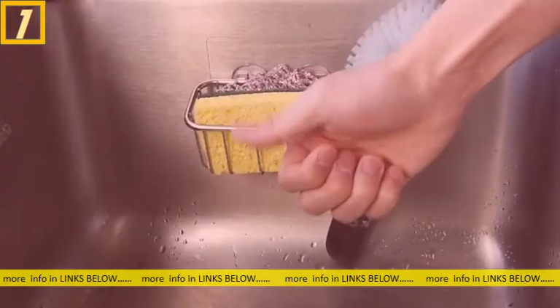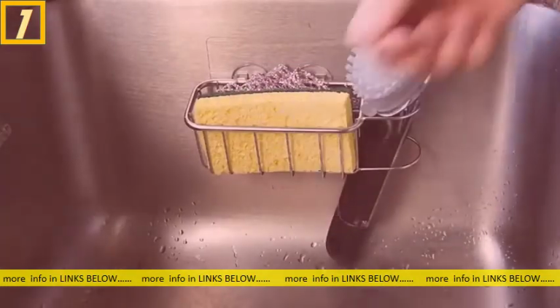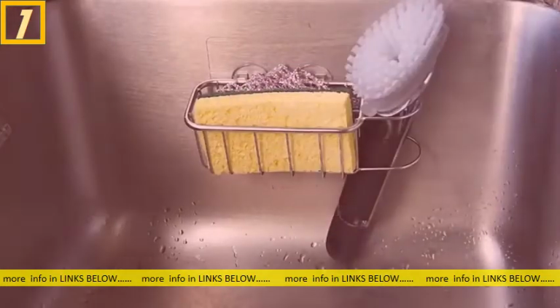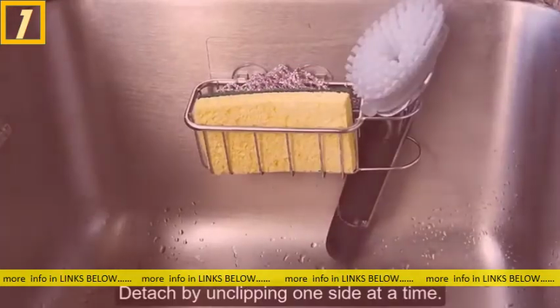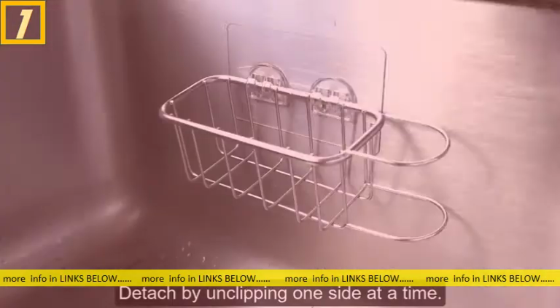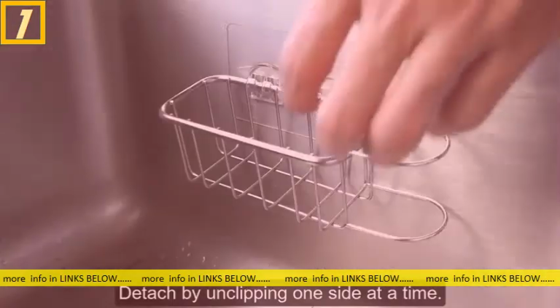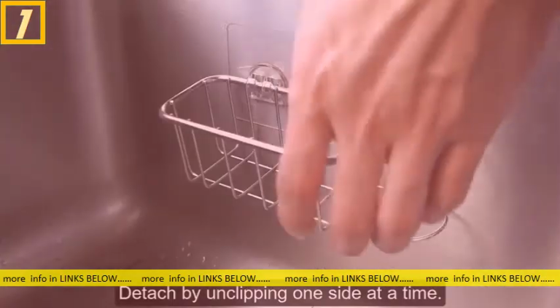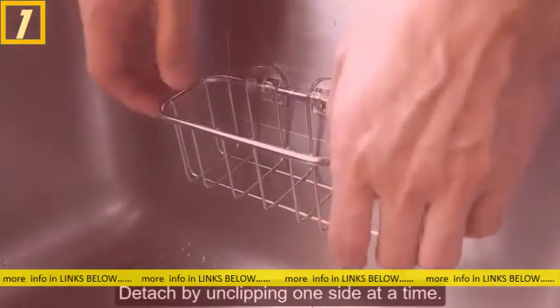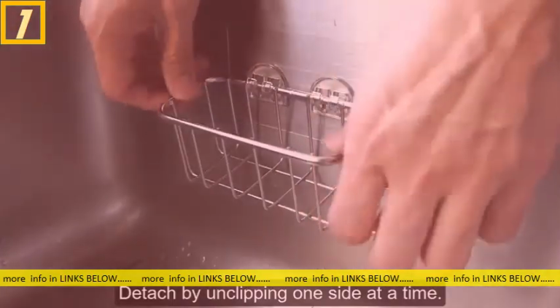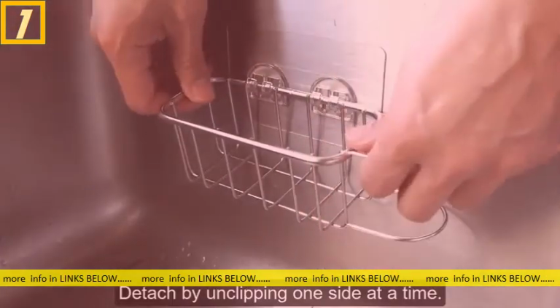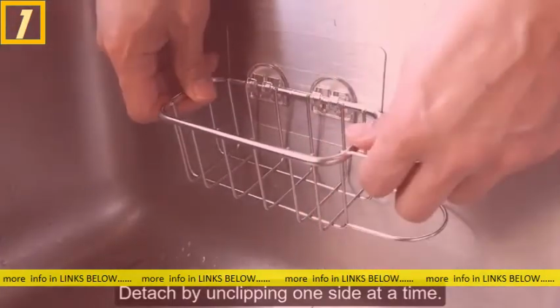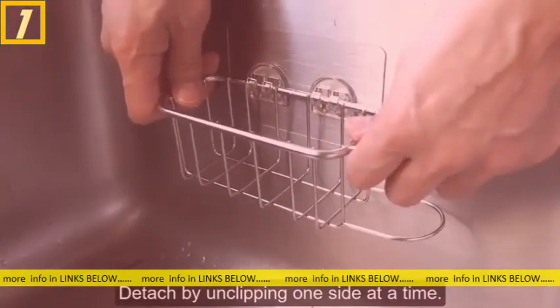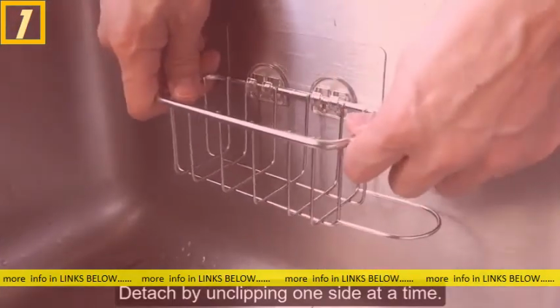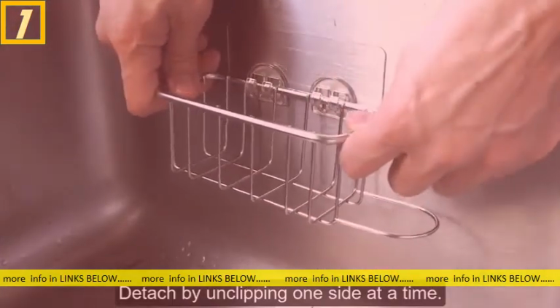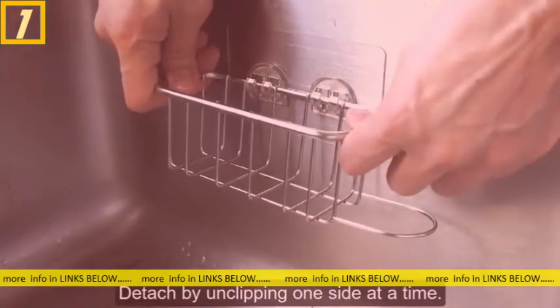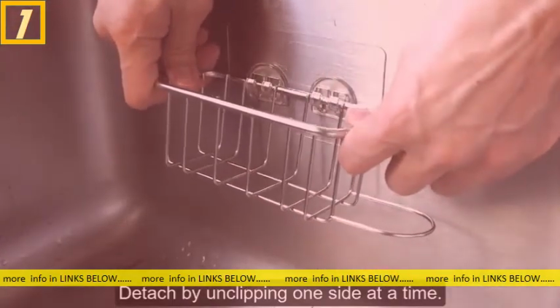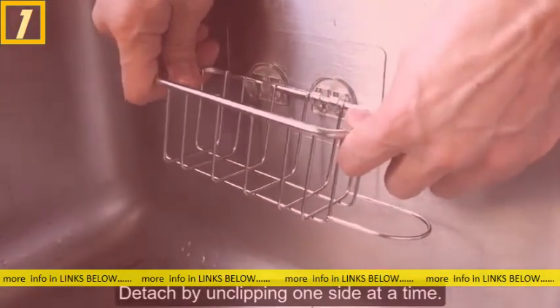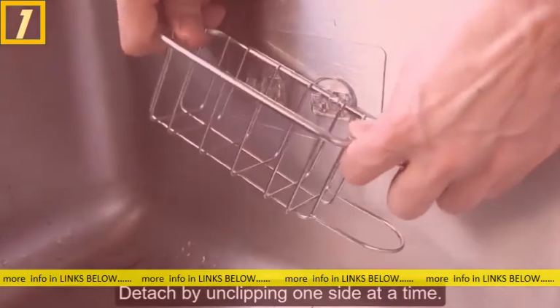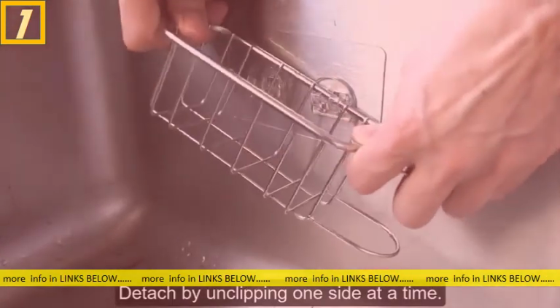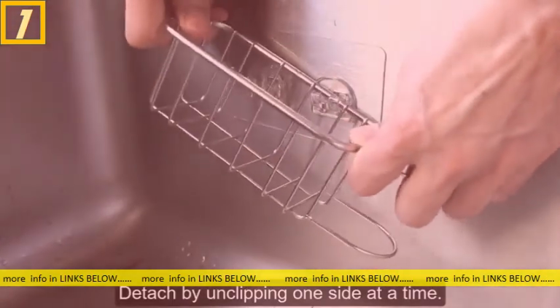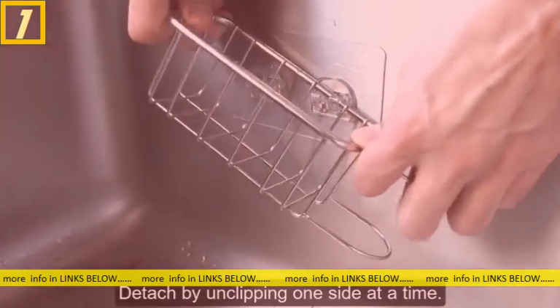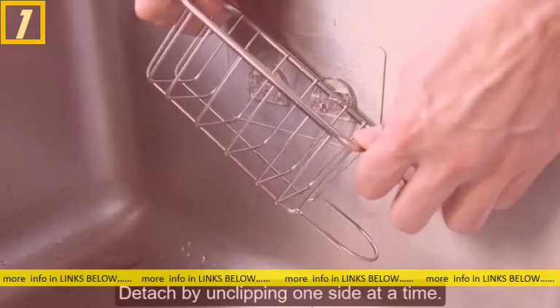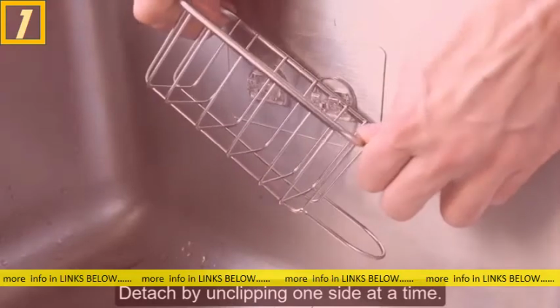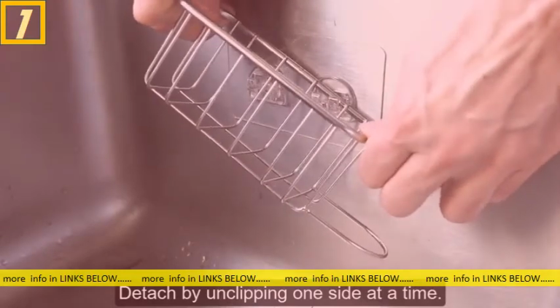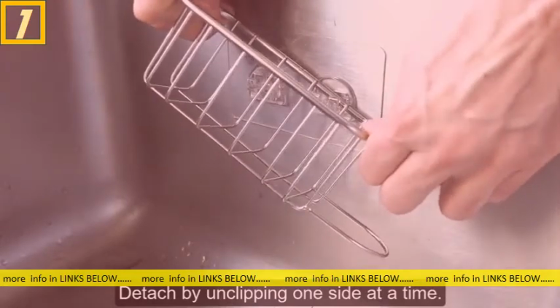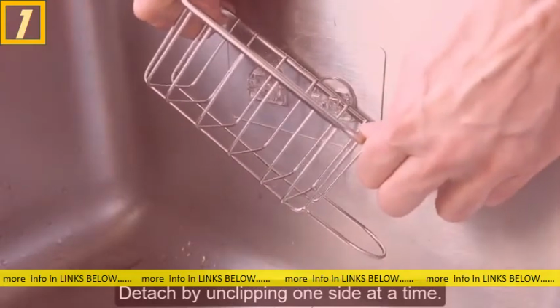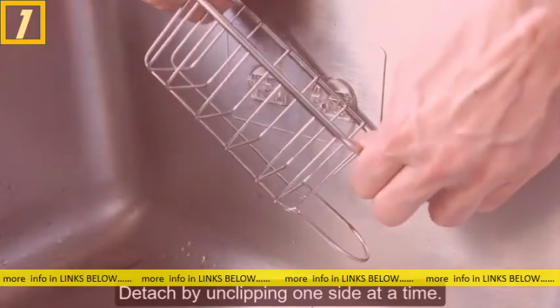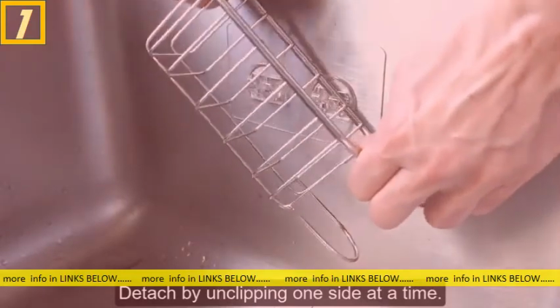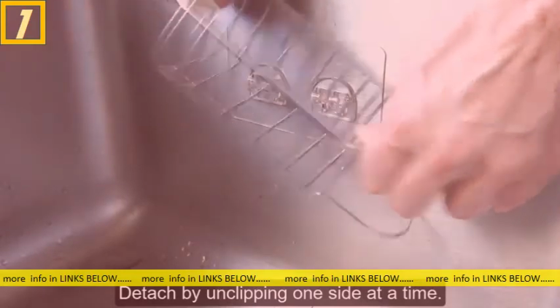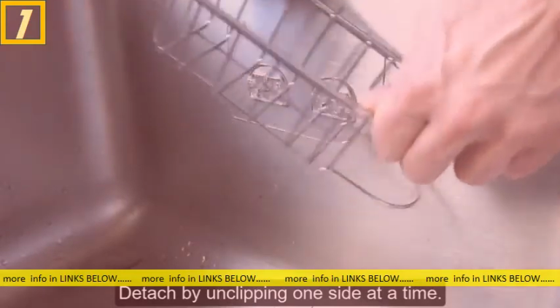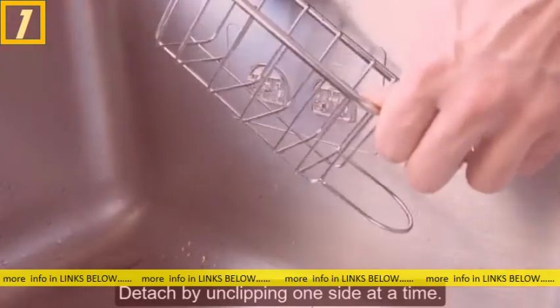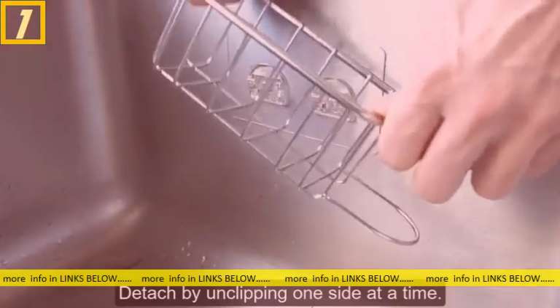To undo, do the opposite by unclipping one side first and then pull off the other side.